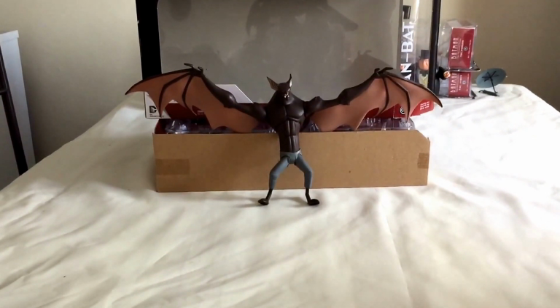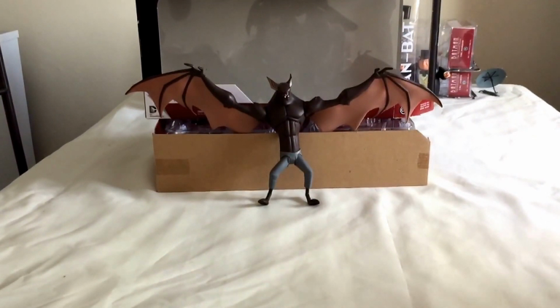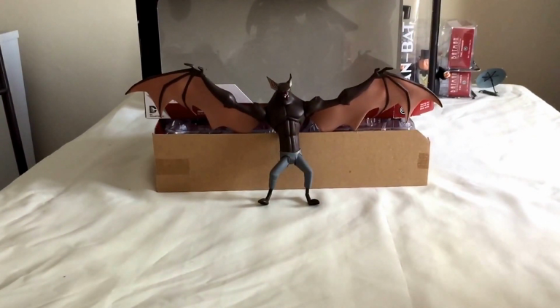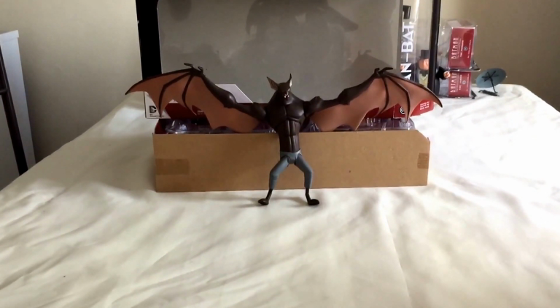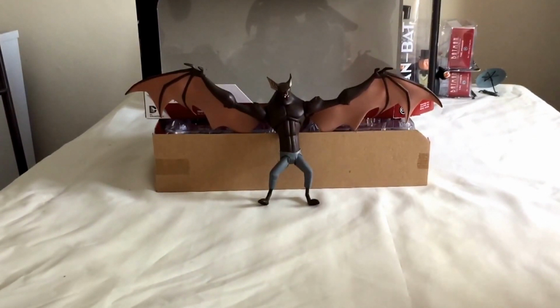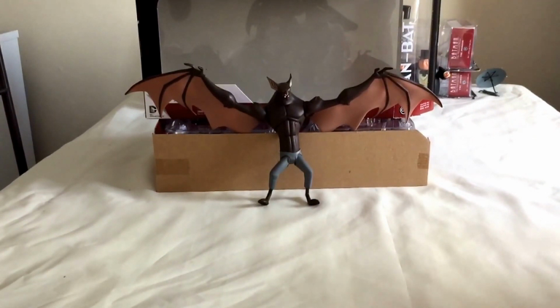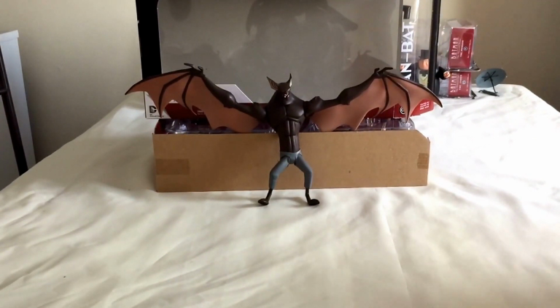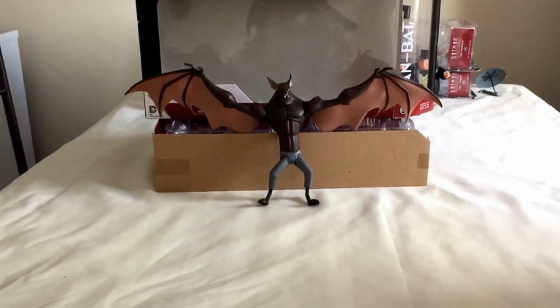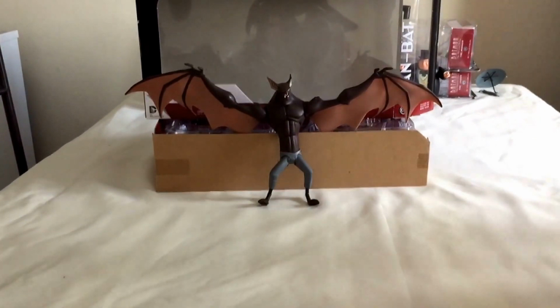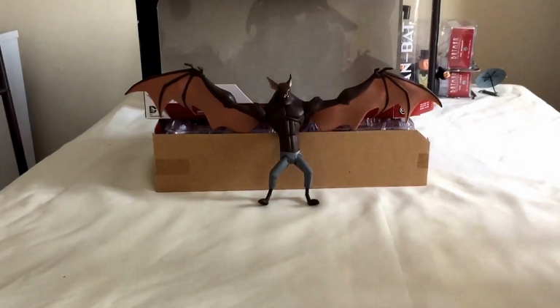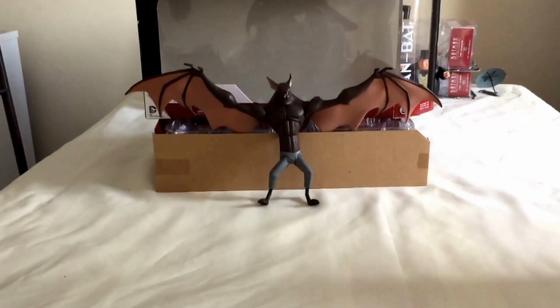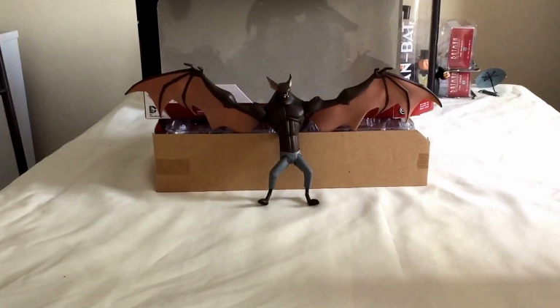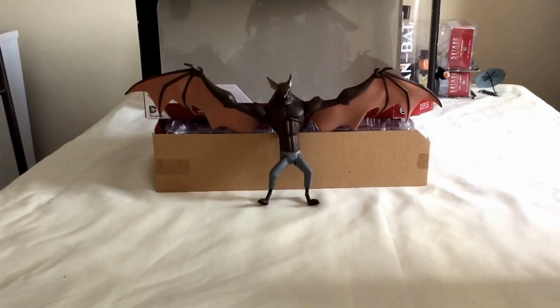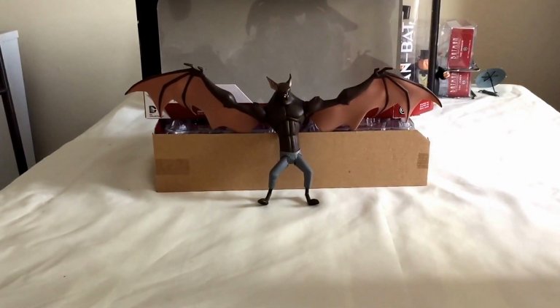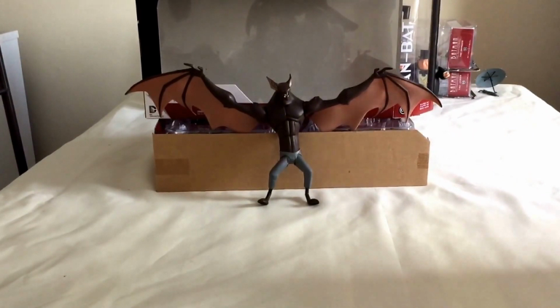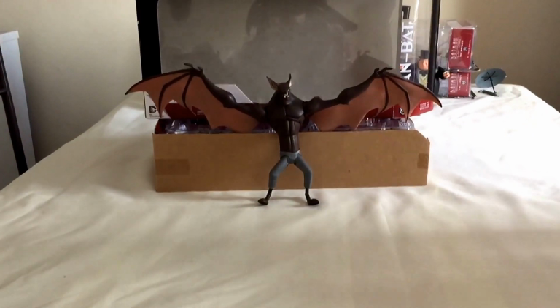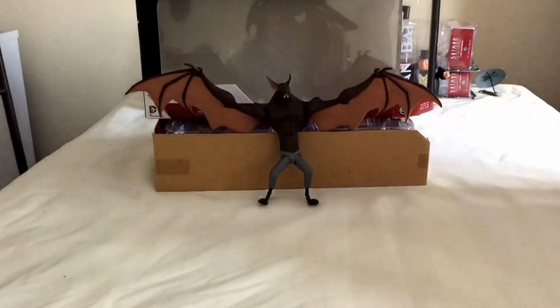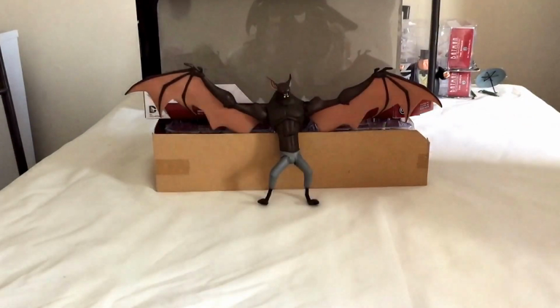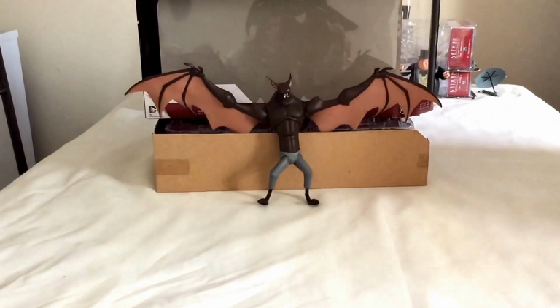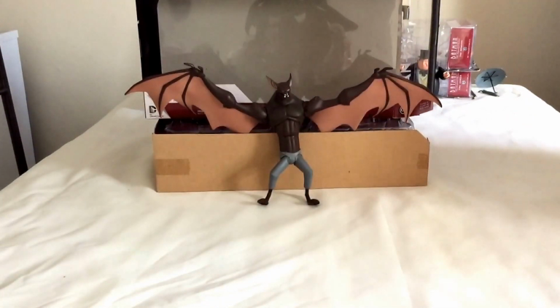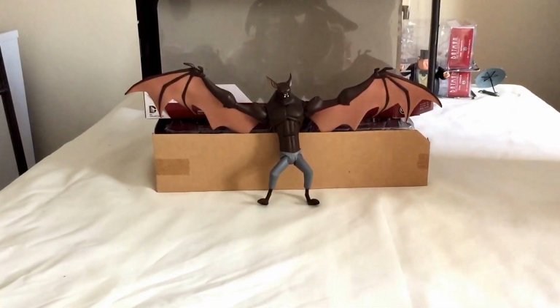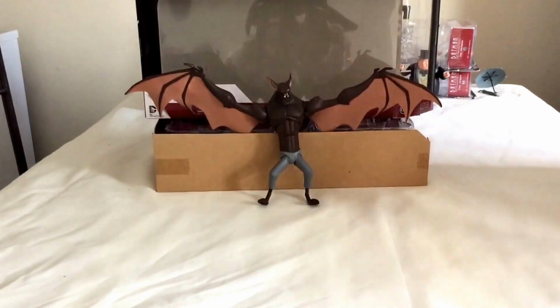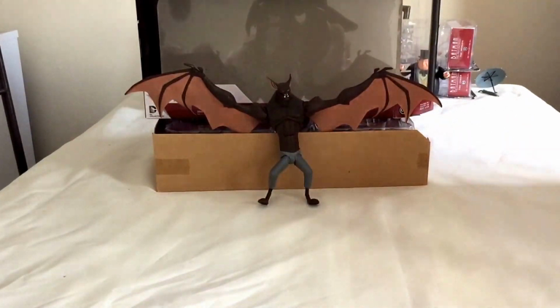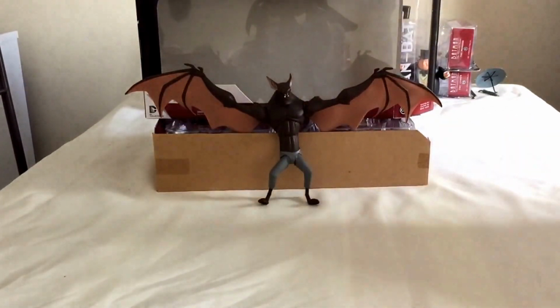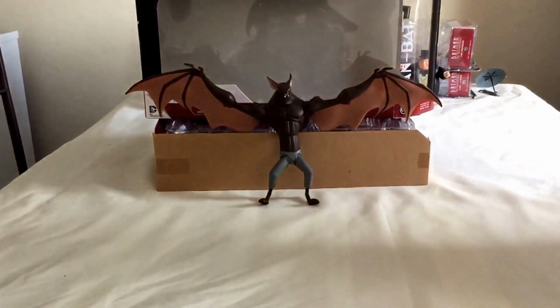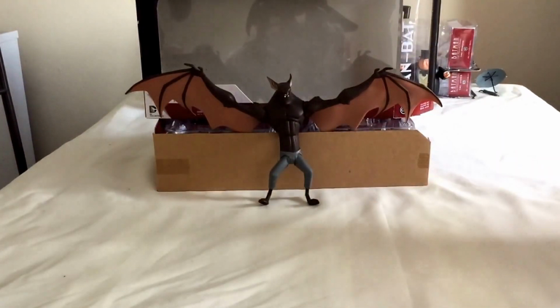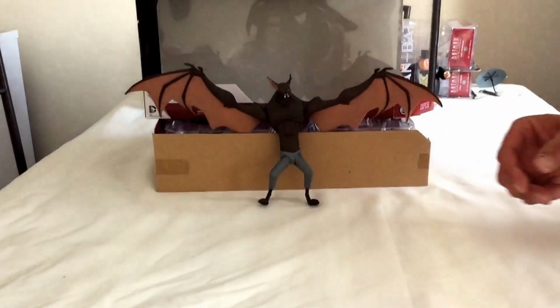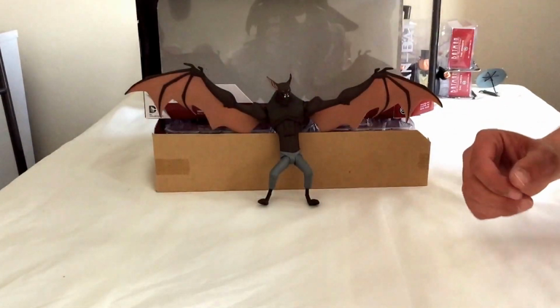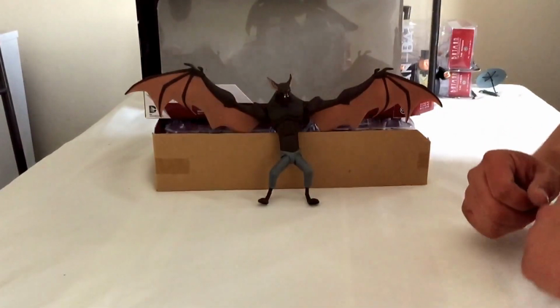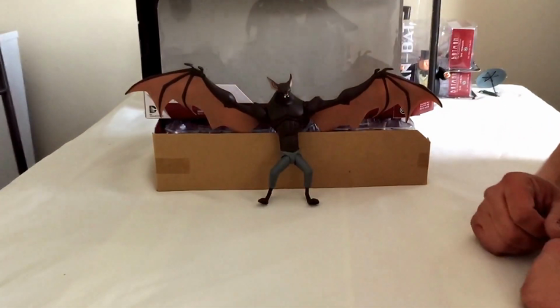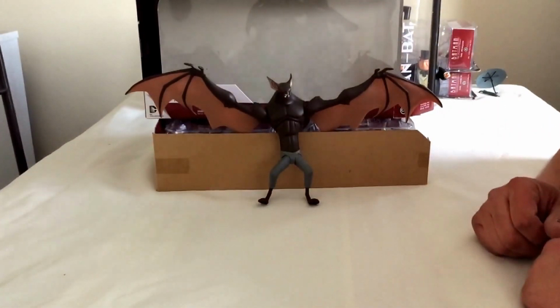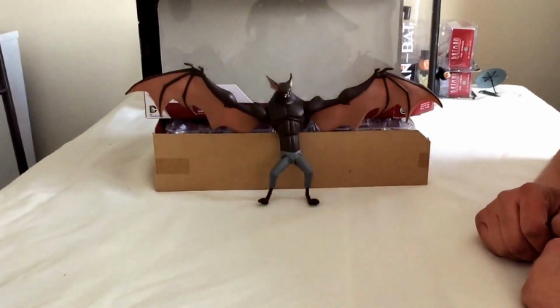Sculpted by Irene Mata. Now, this is so cool, this figure, isn't it? It really is. I absolutely love him.